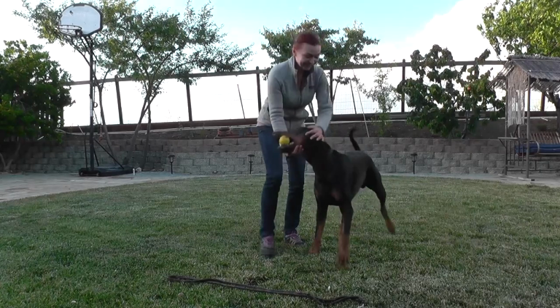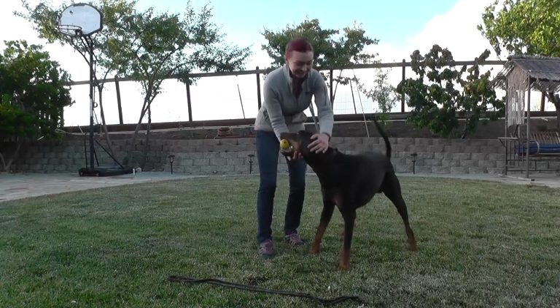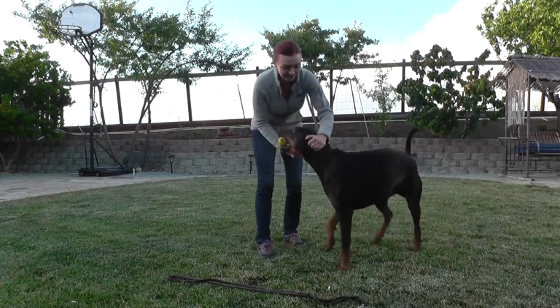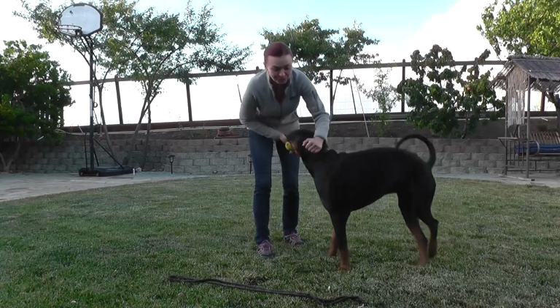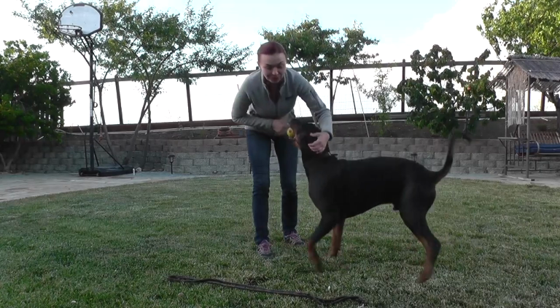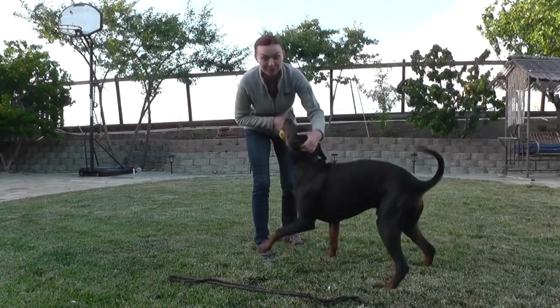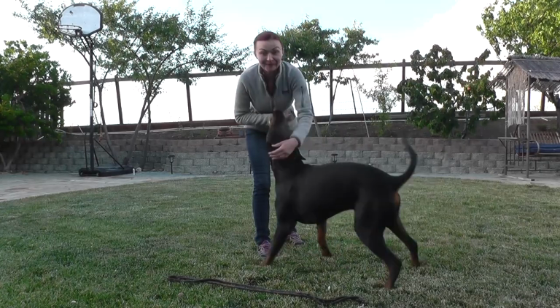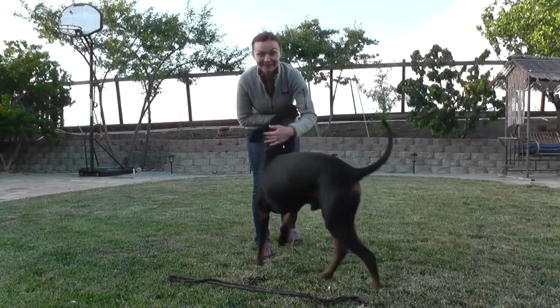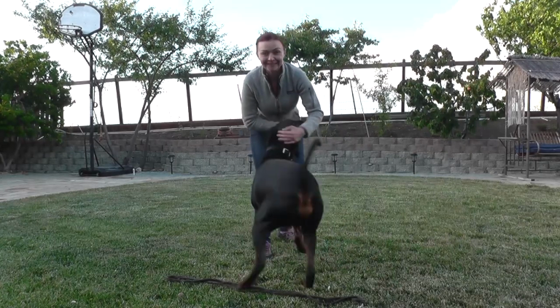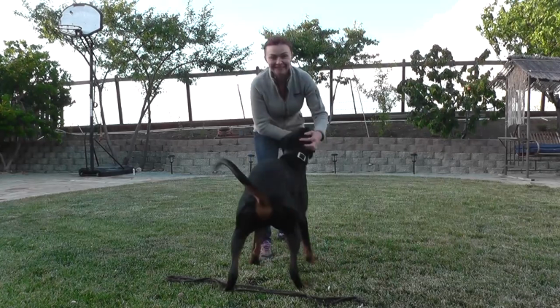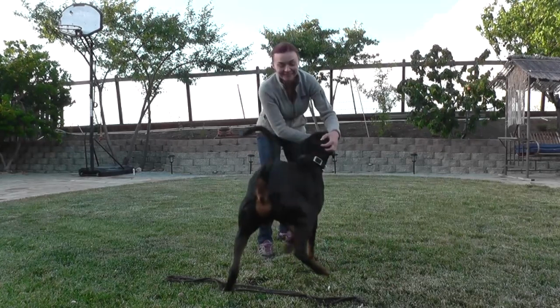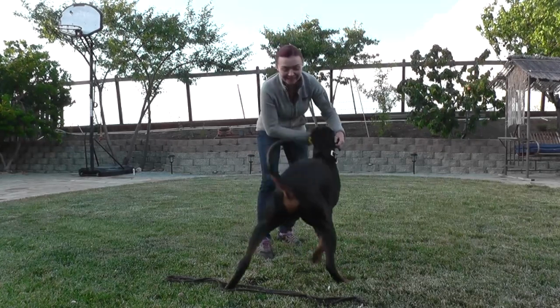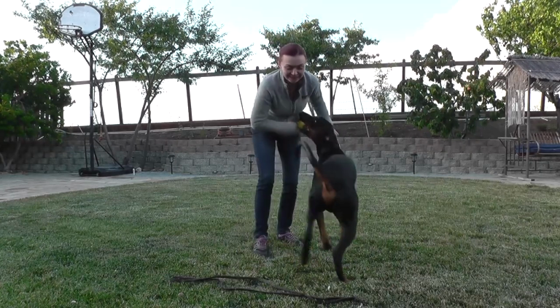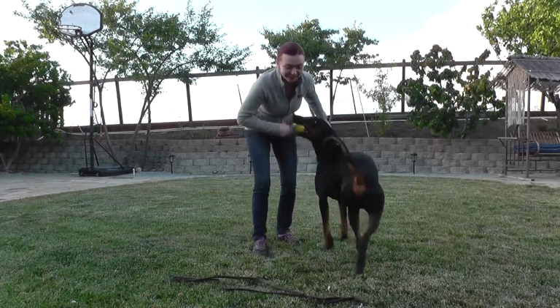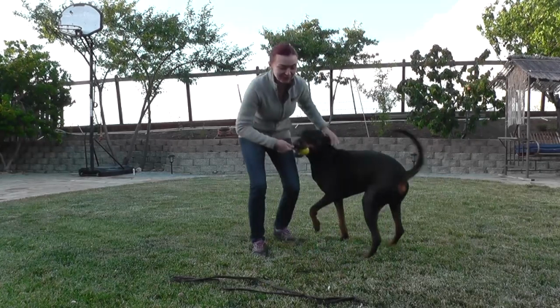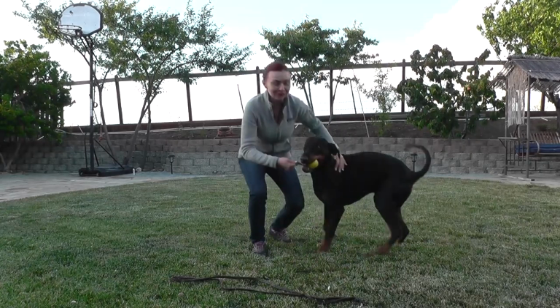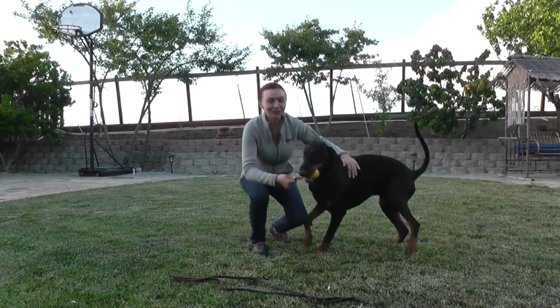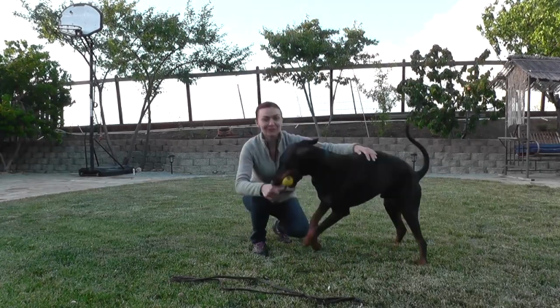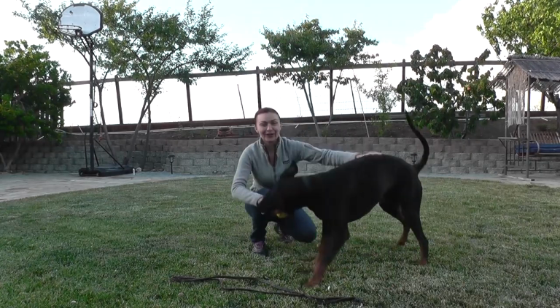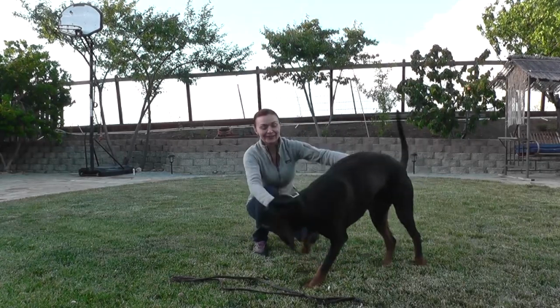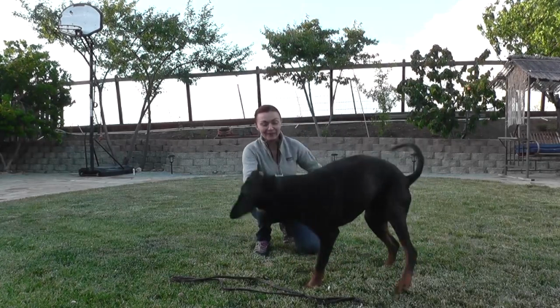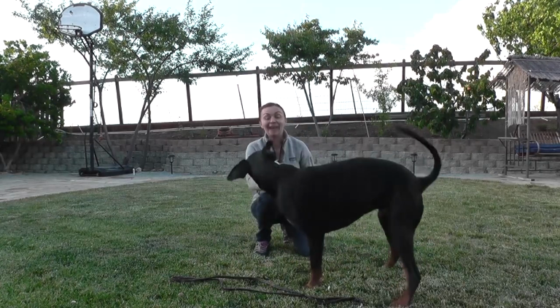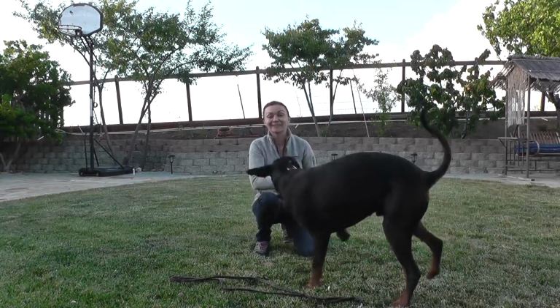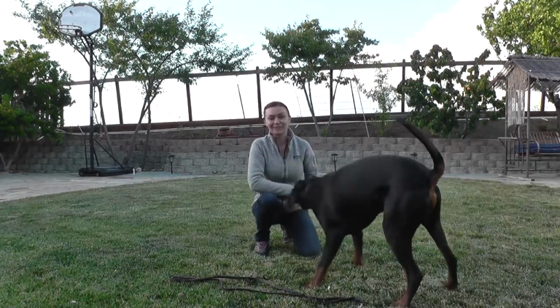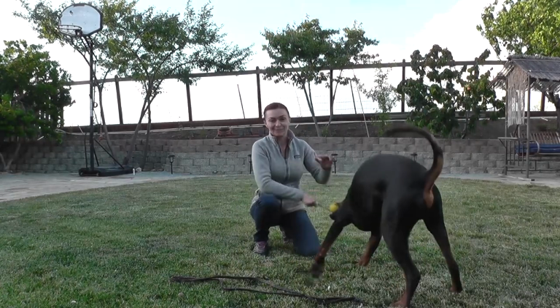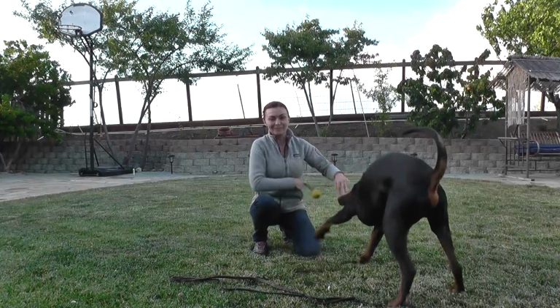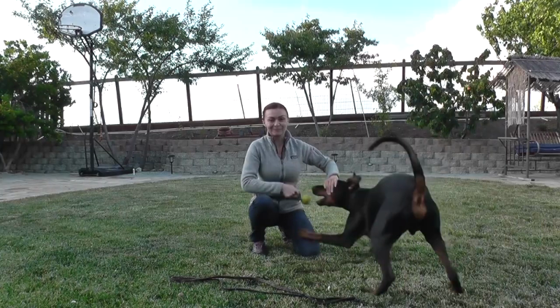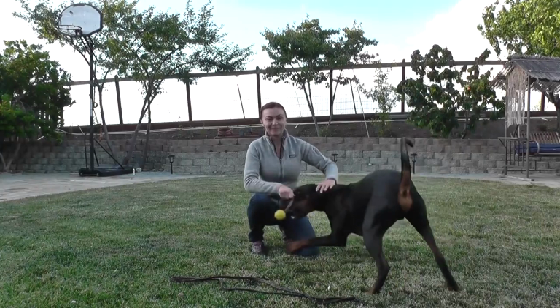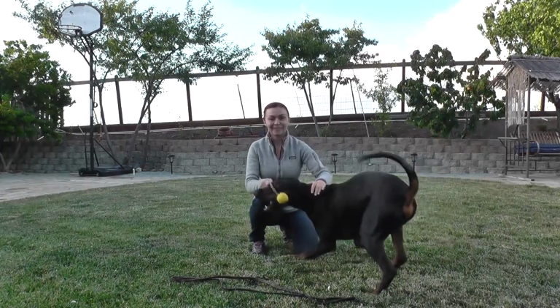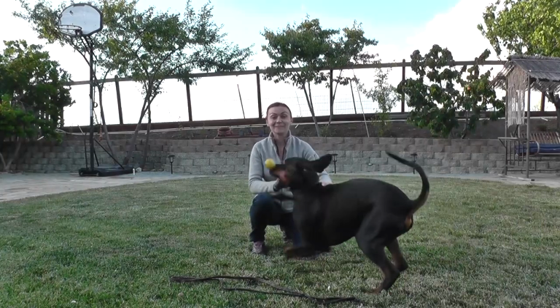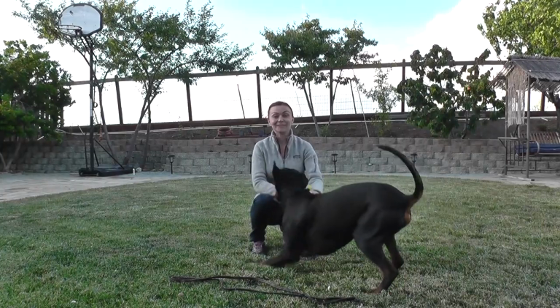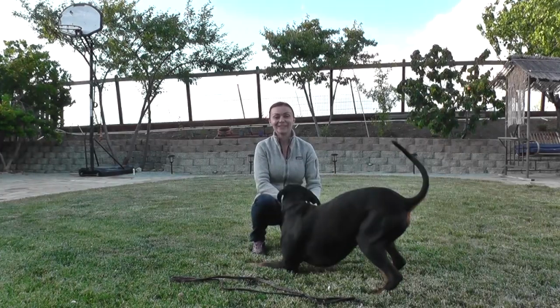I'm sure it will be the easiest exercise you'll teach your dog, and the fun one. Happy training!